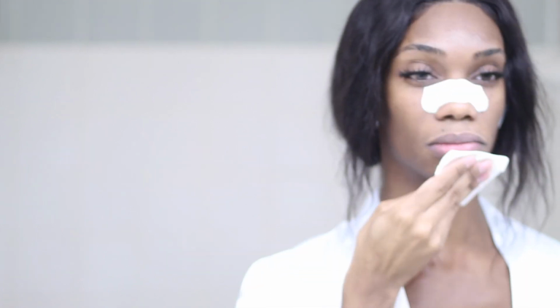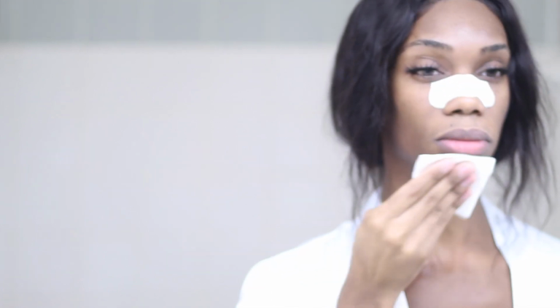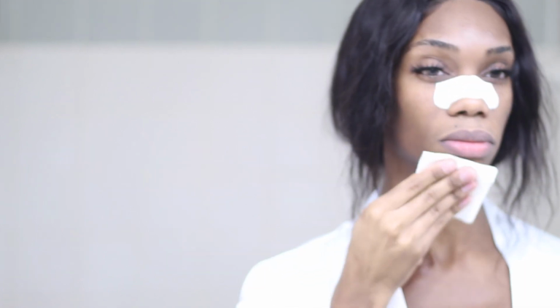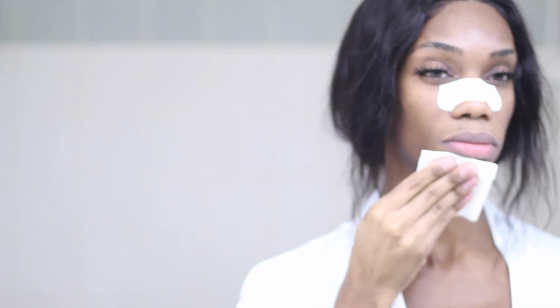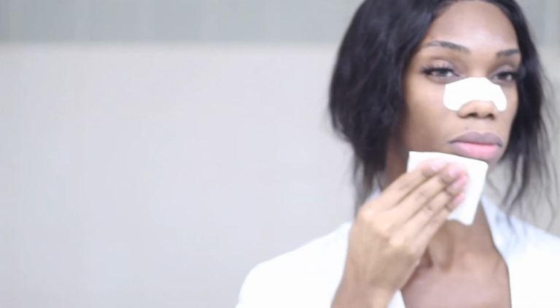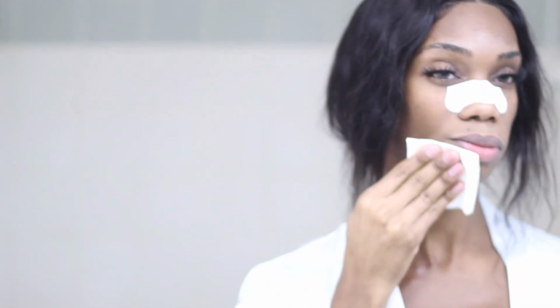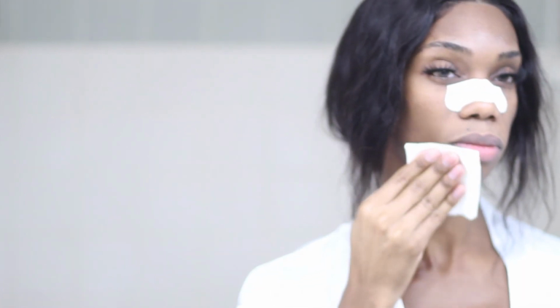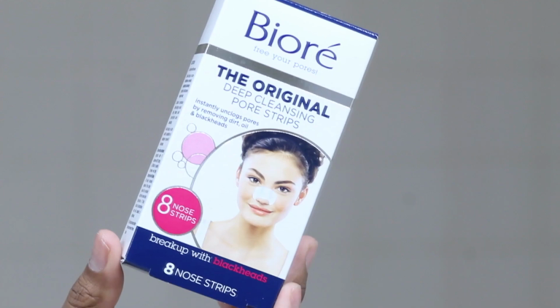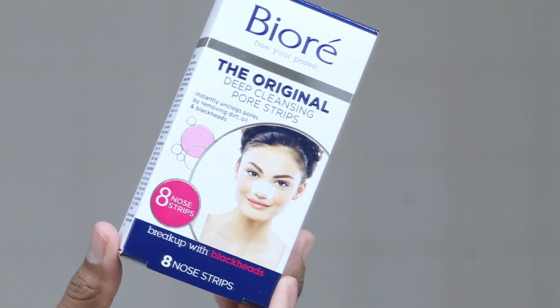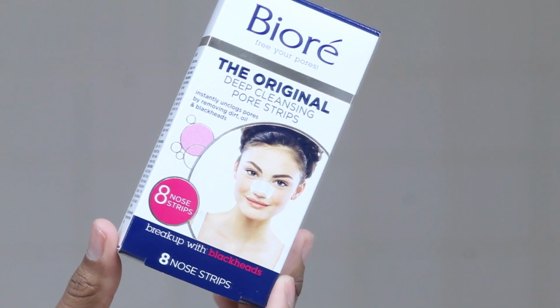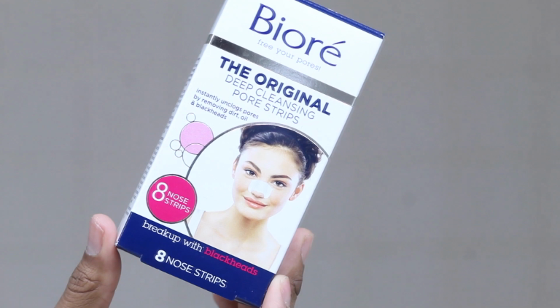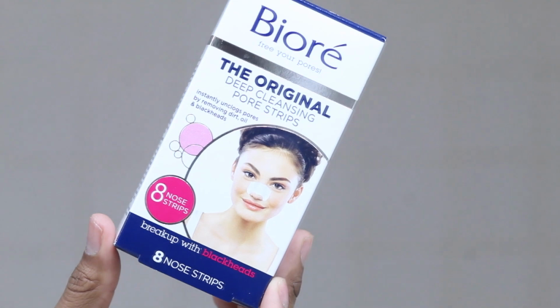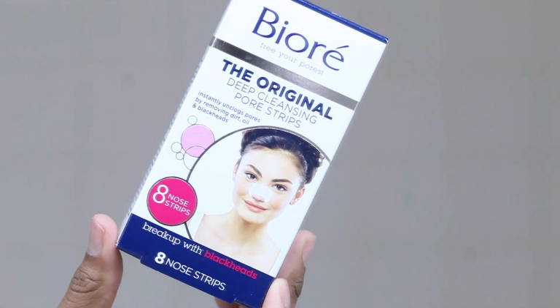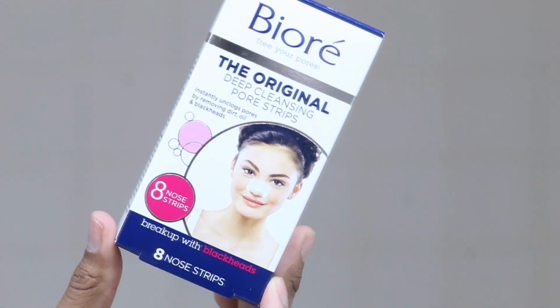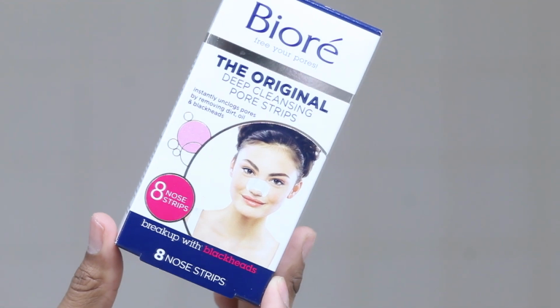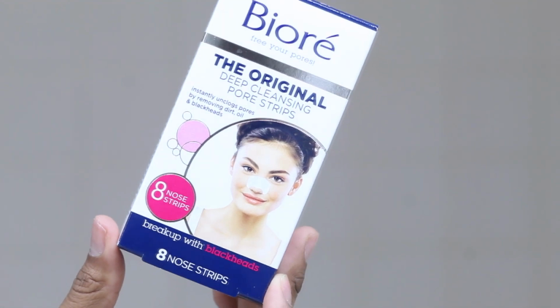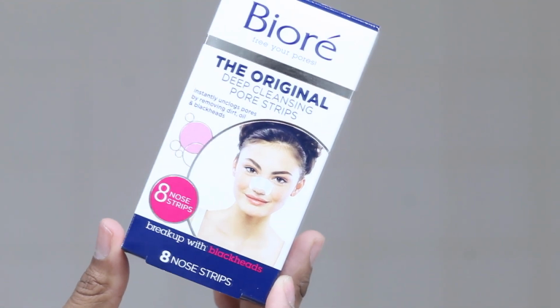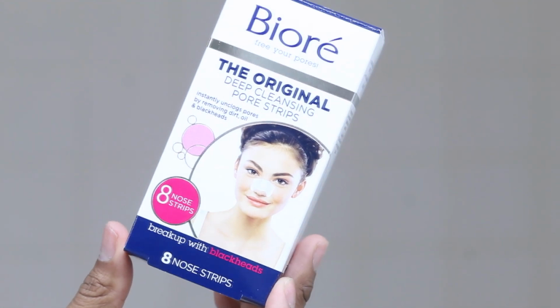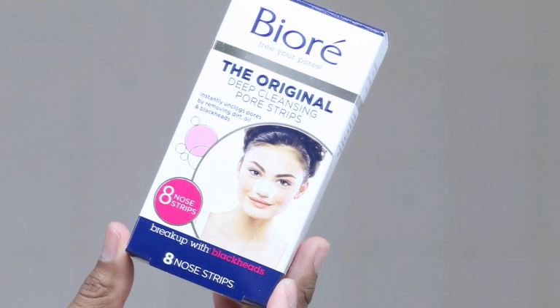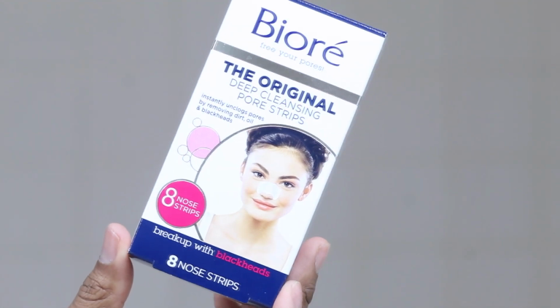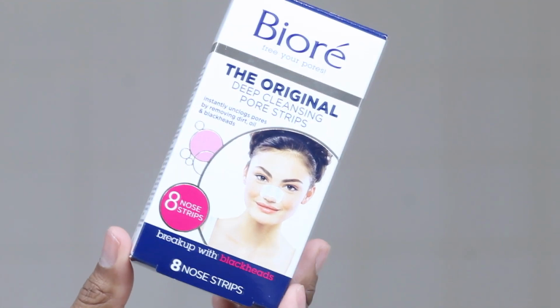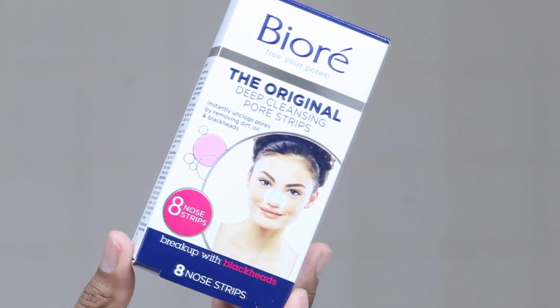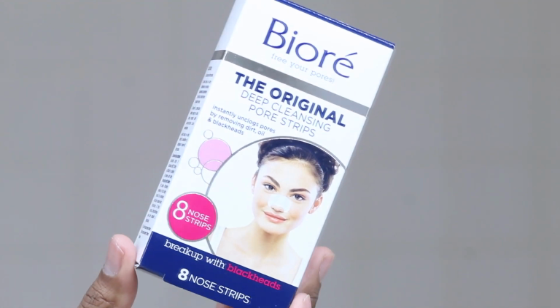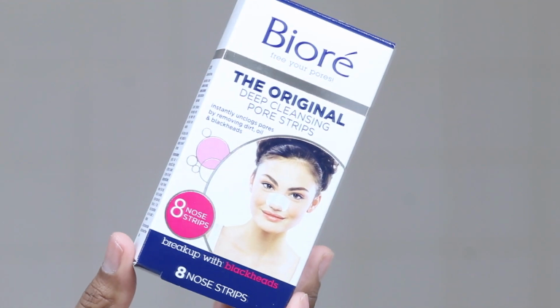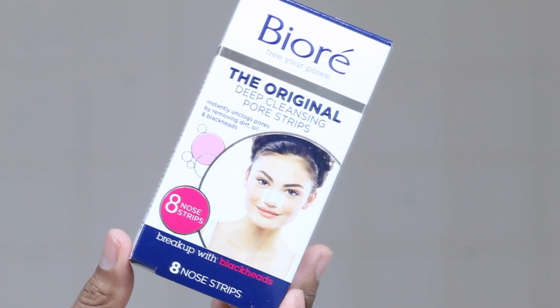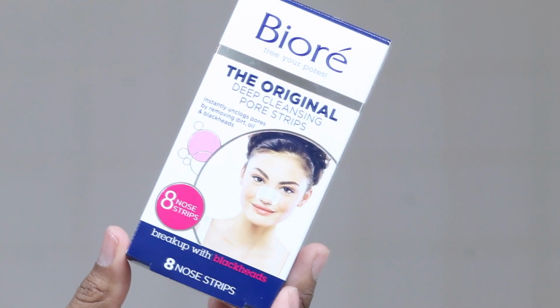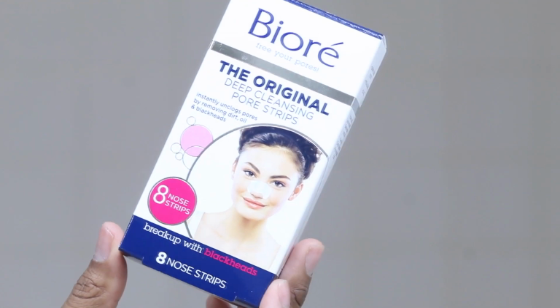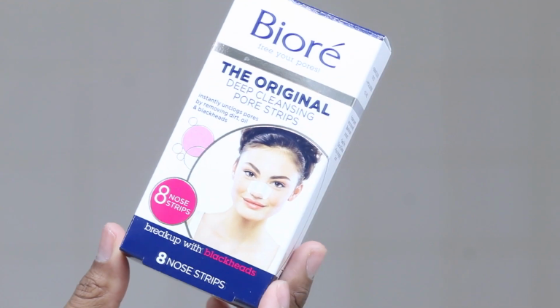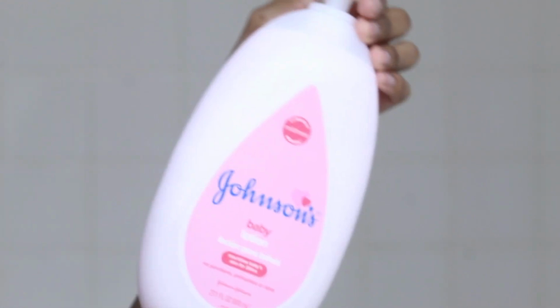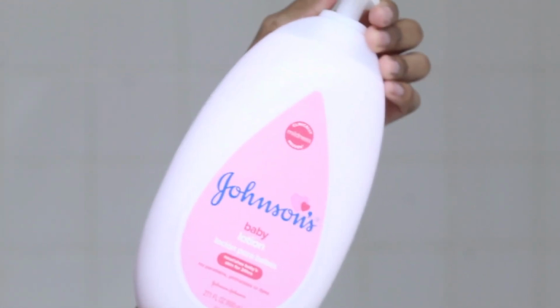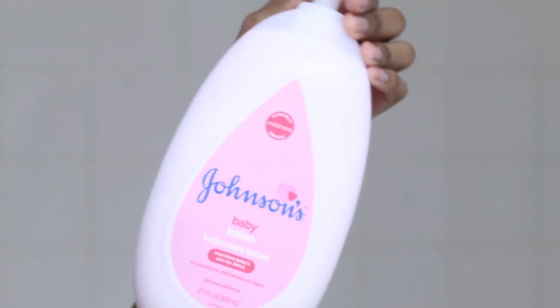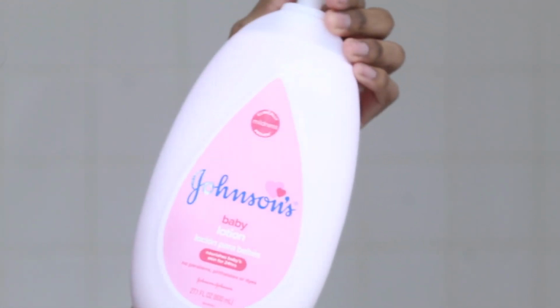These Biore strips work really well at unclogging your pores on your nose and getting all of that gunk out. I love these Biore strips.